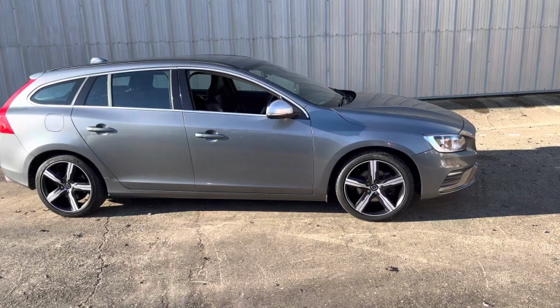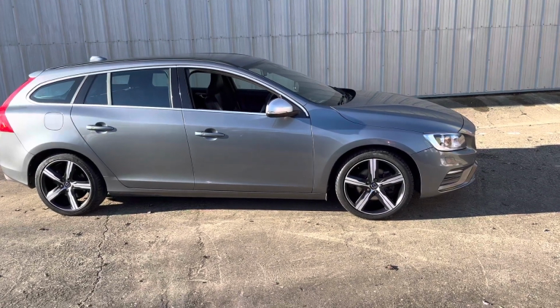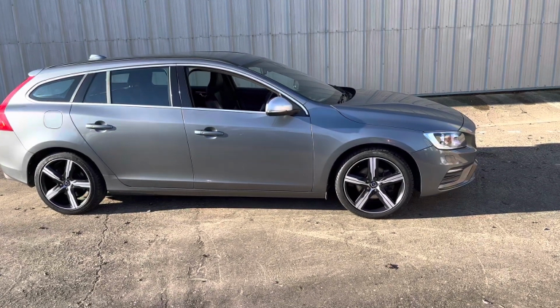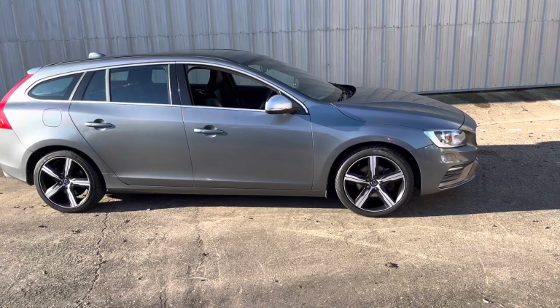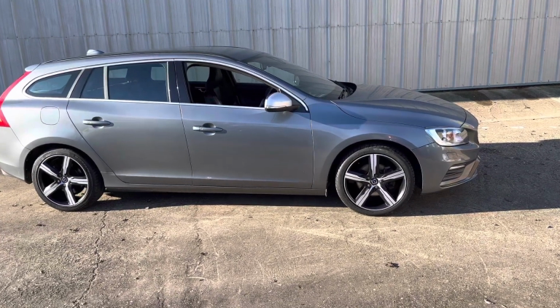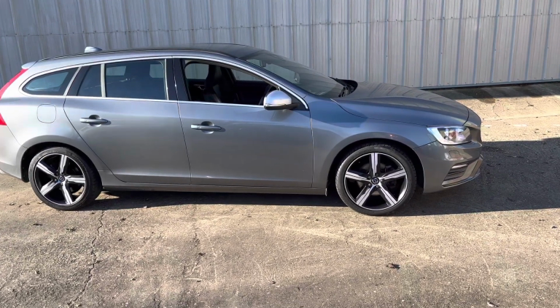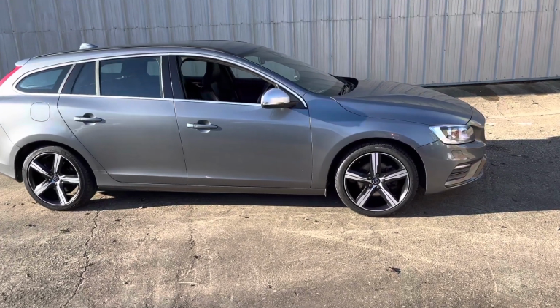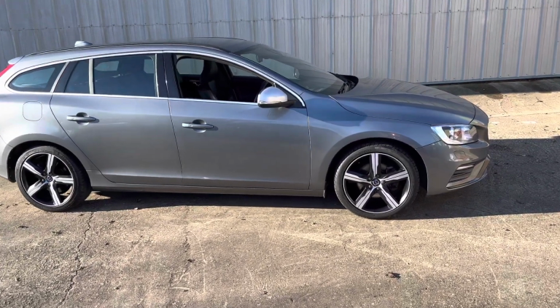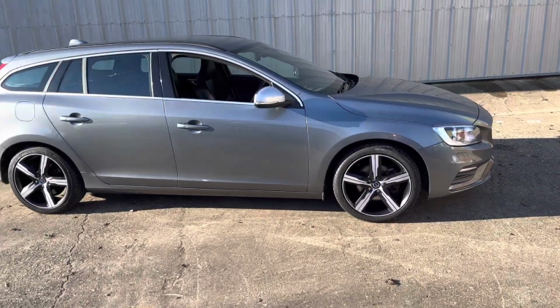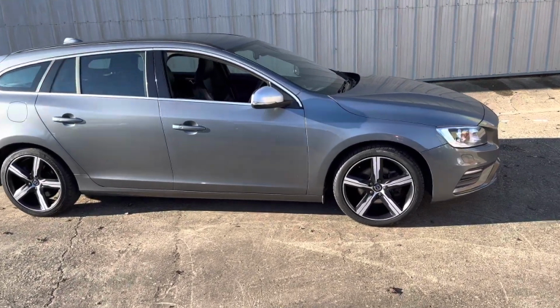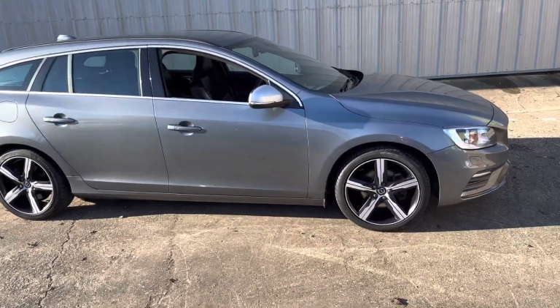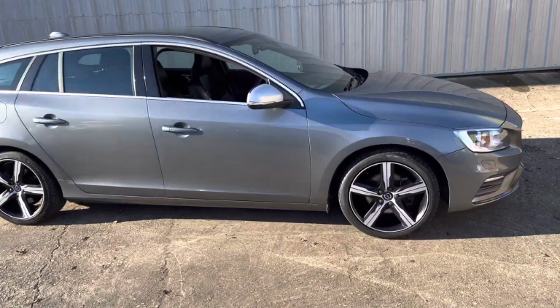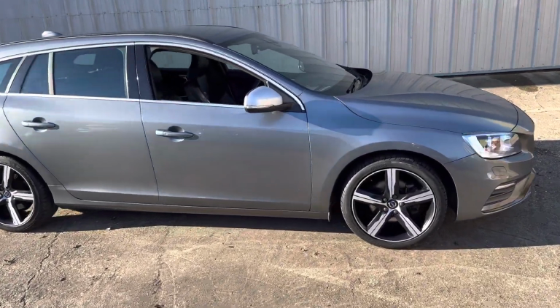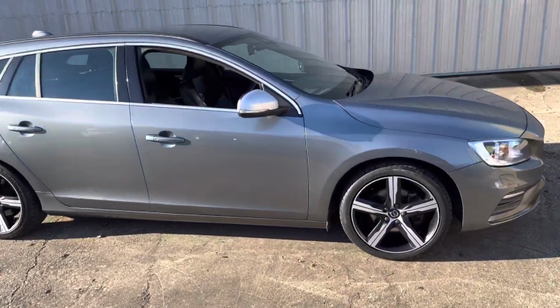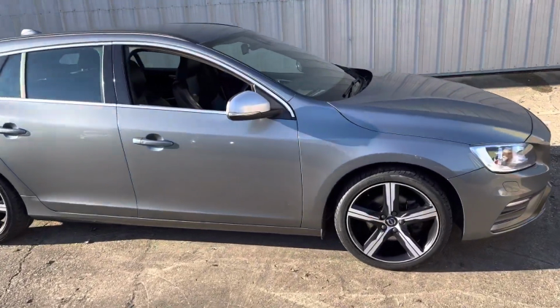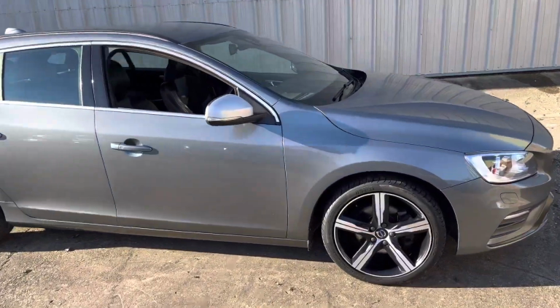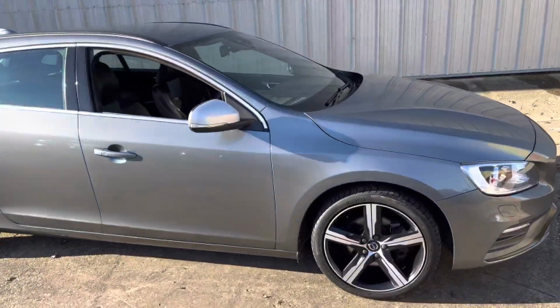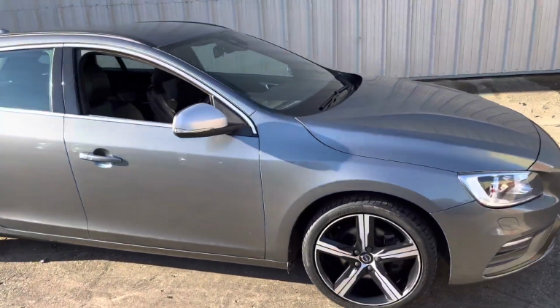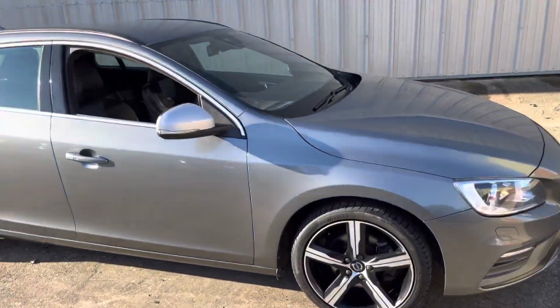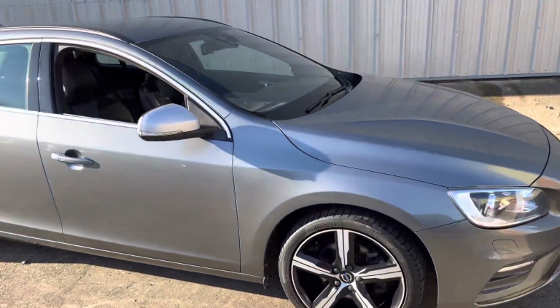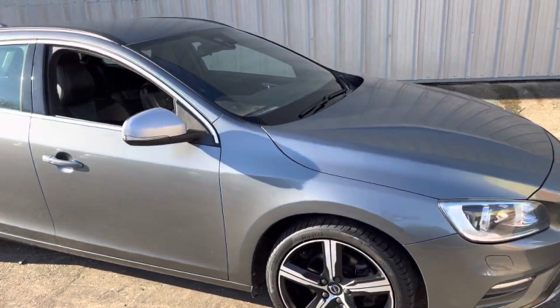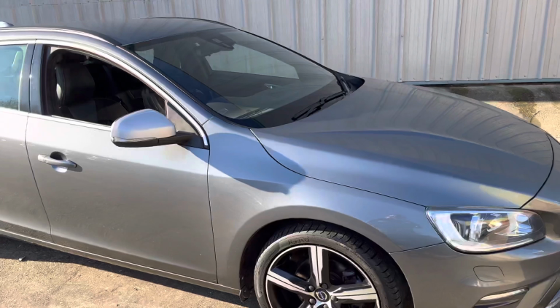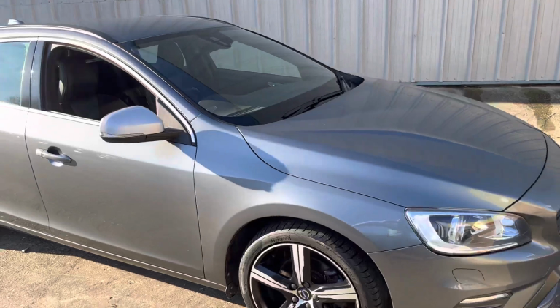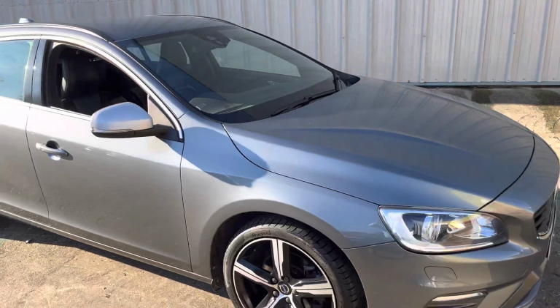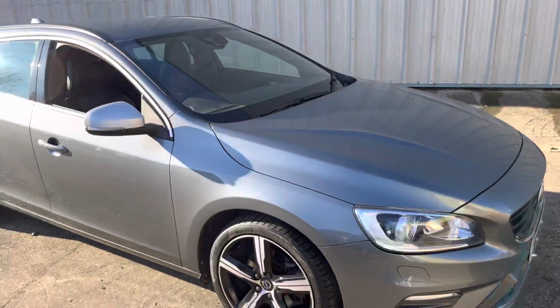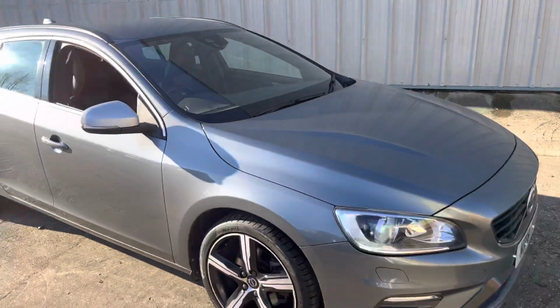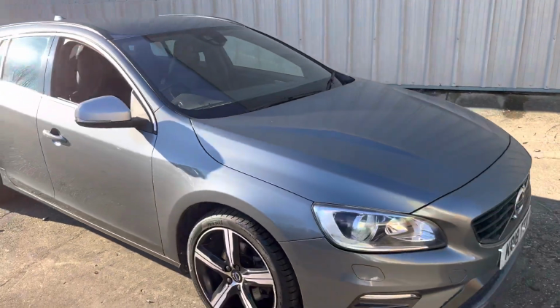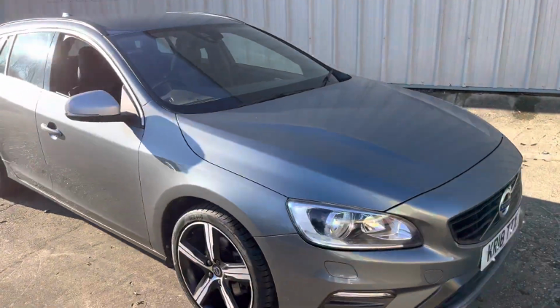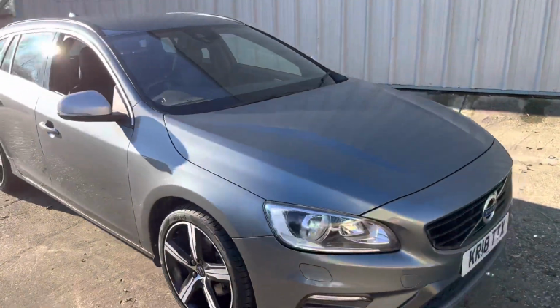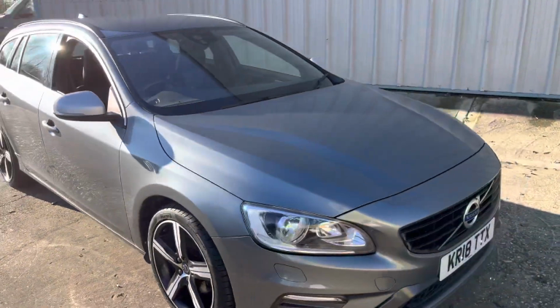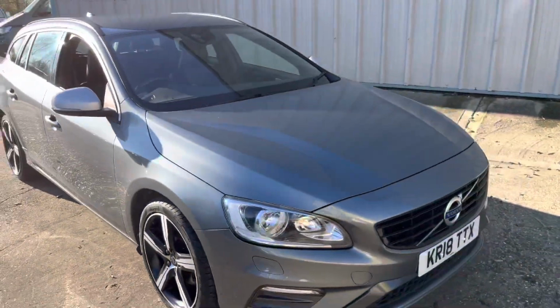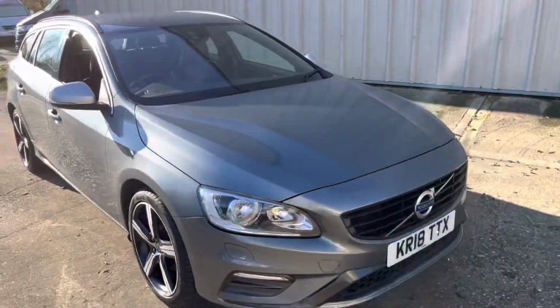Here we have a gorgeous example of the Volvo V60. It's the R-Design Nav, finished in the gunmetal grey.